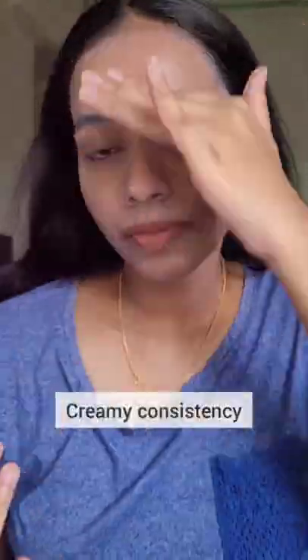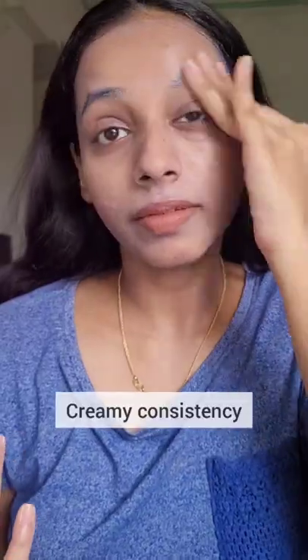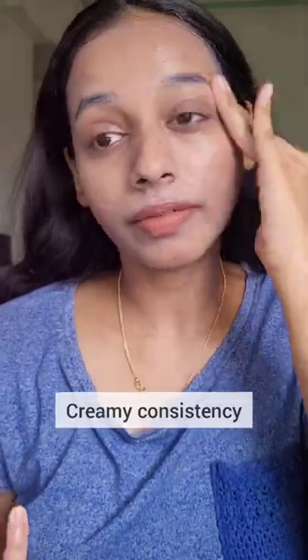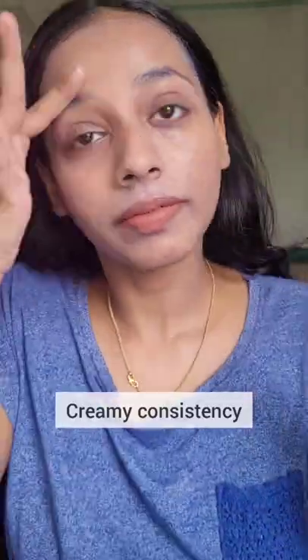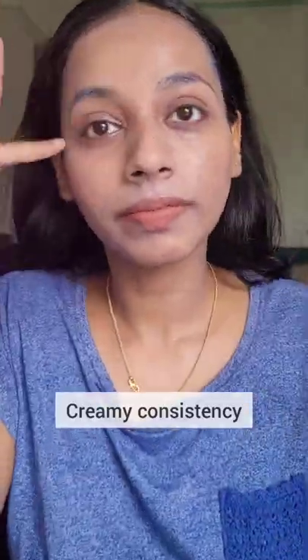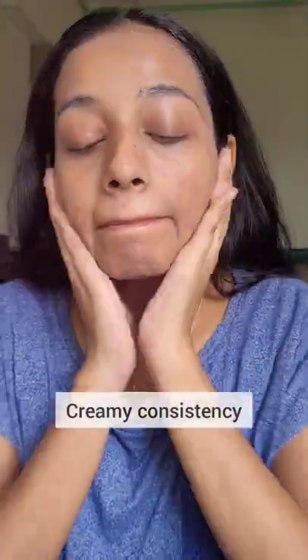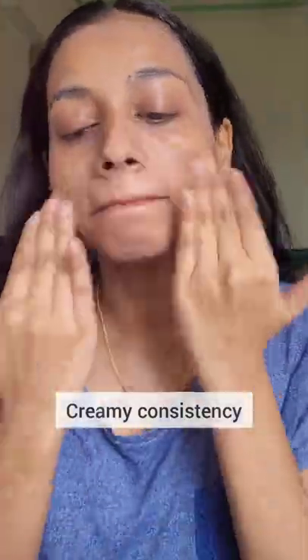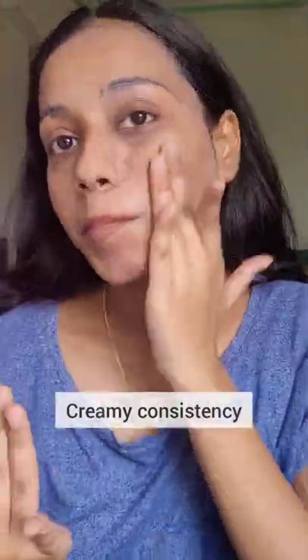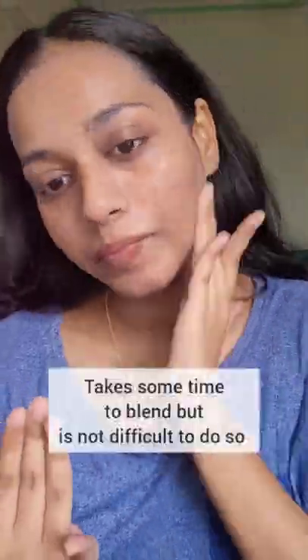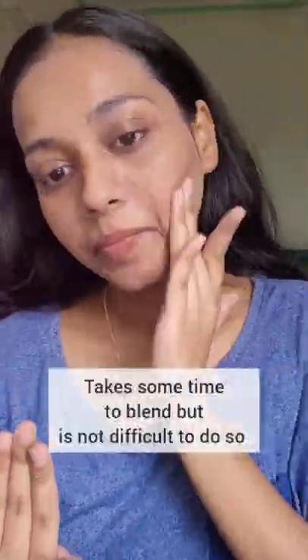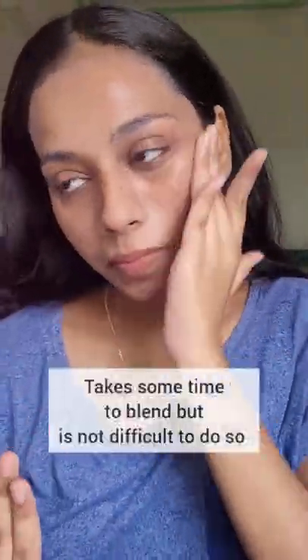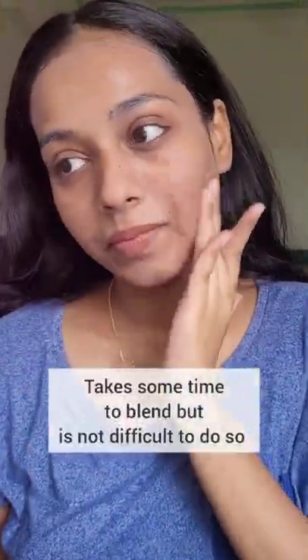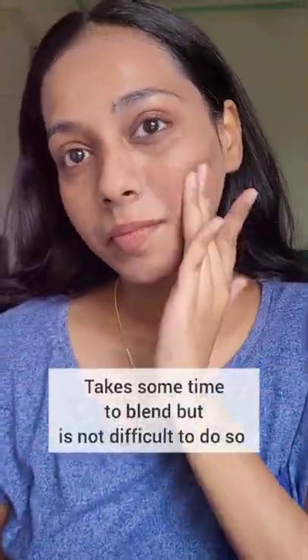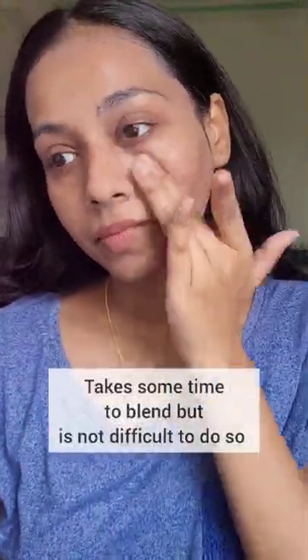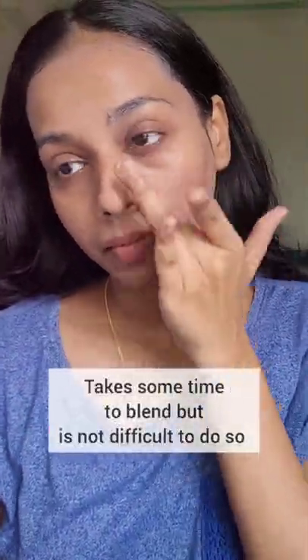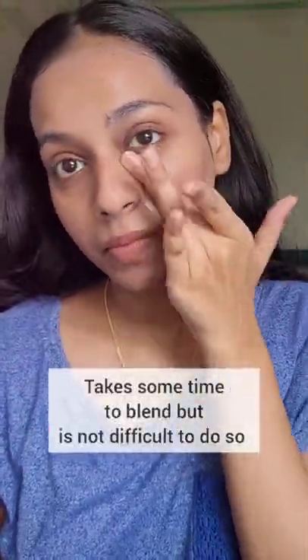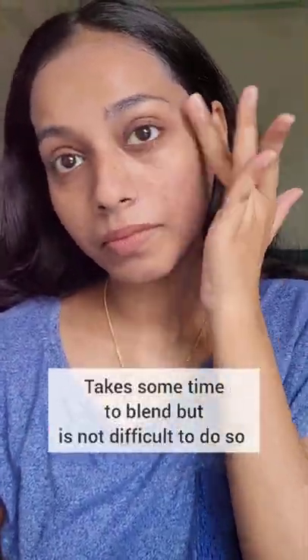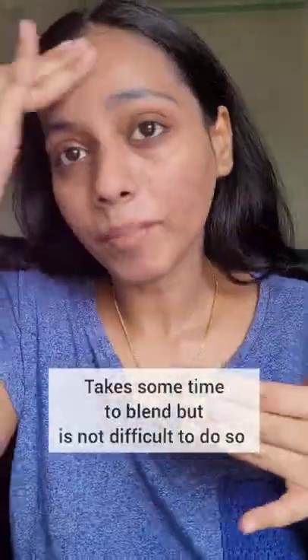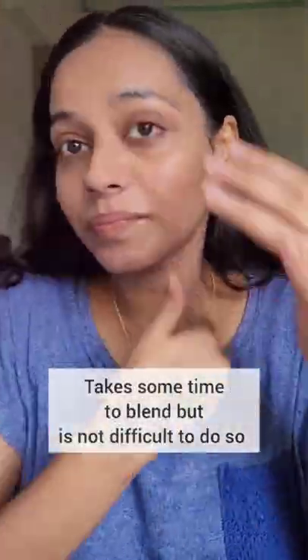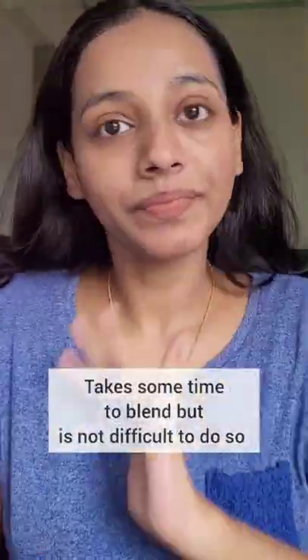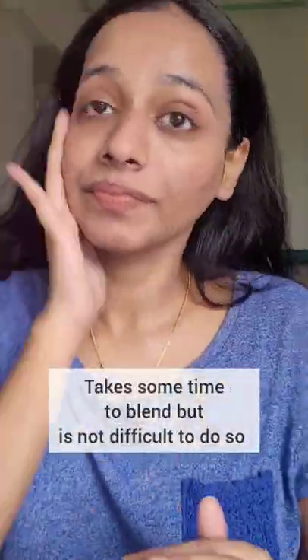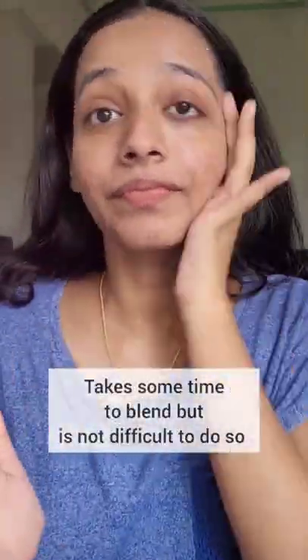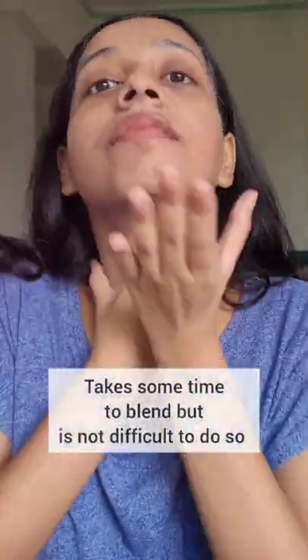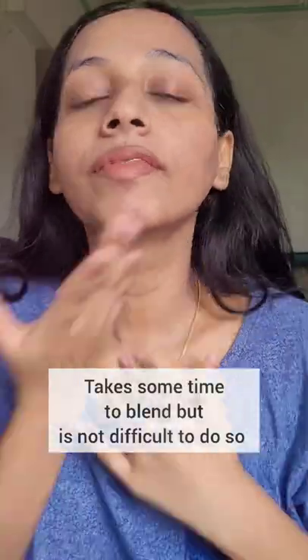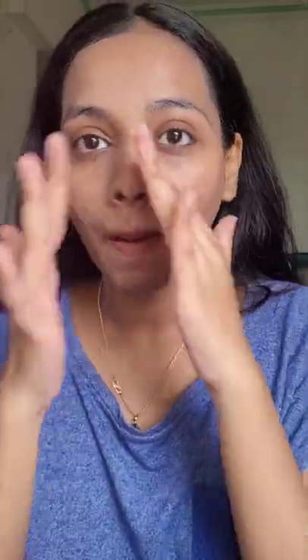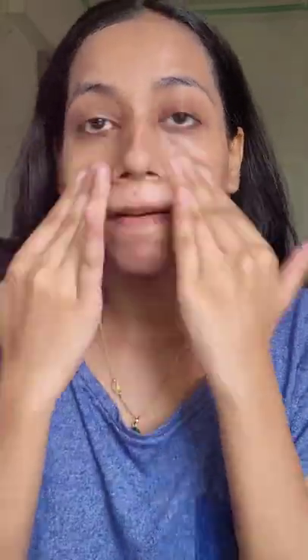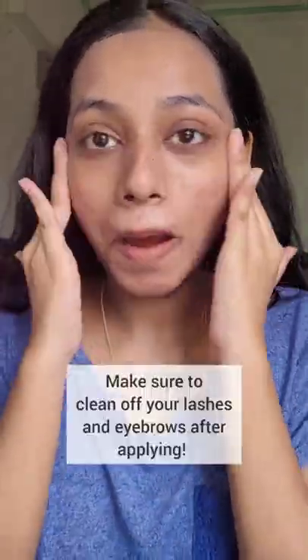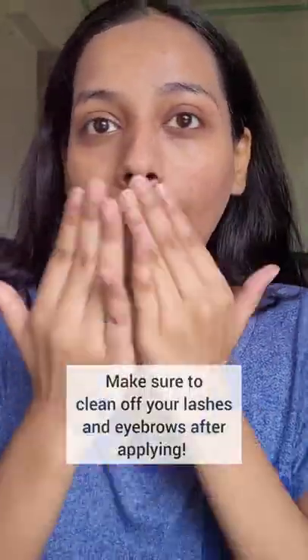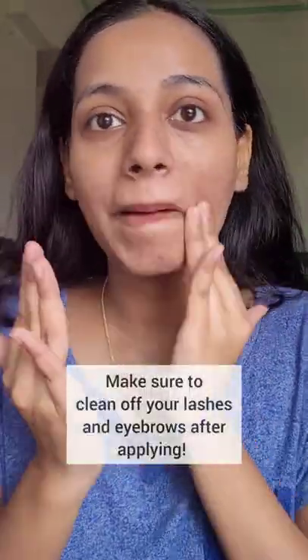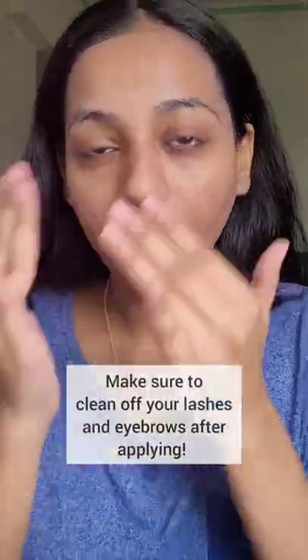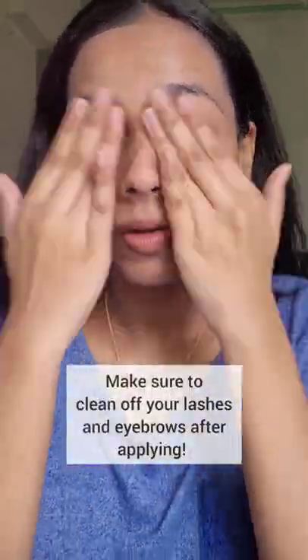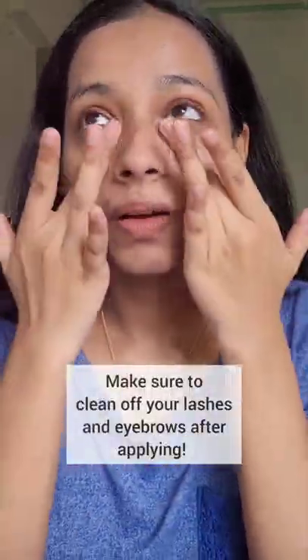Creamy in consistency. It takes a while to absorb into the skin but is not difficult to blend. Brushing it off the eyebrows.